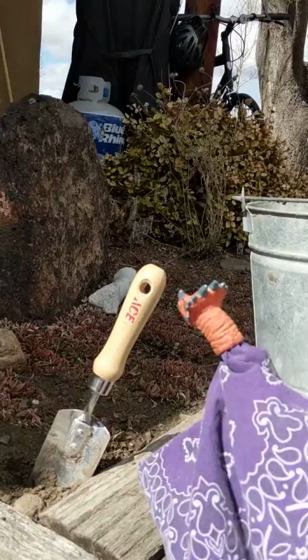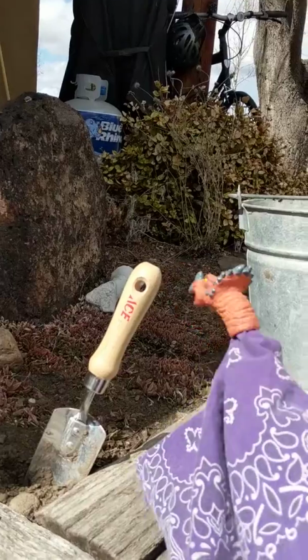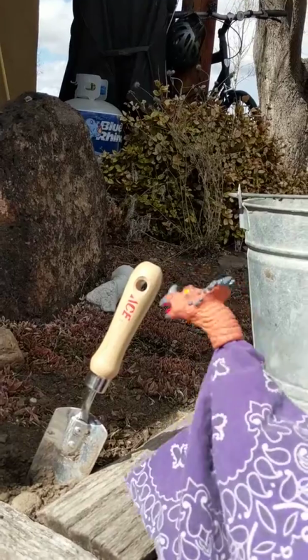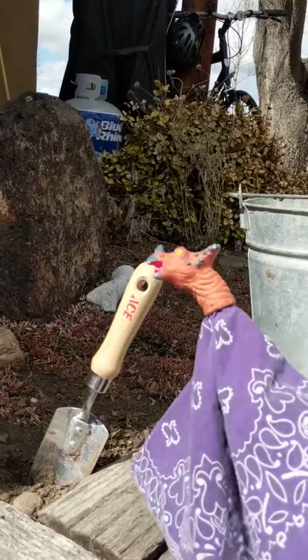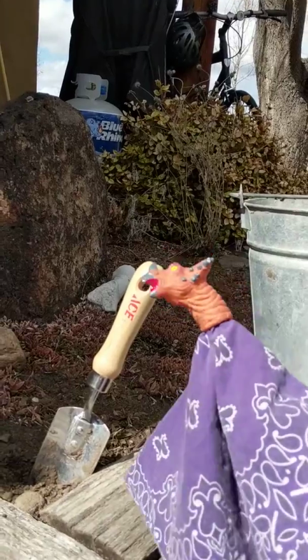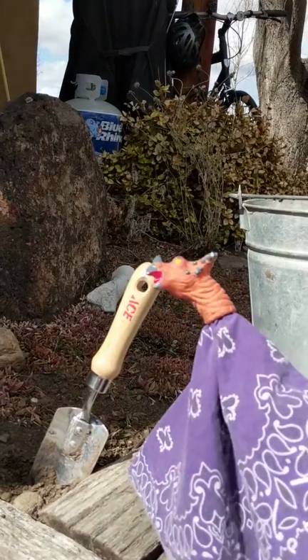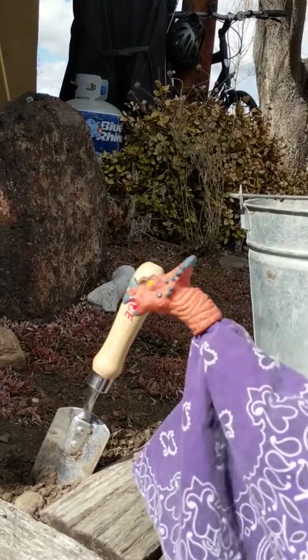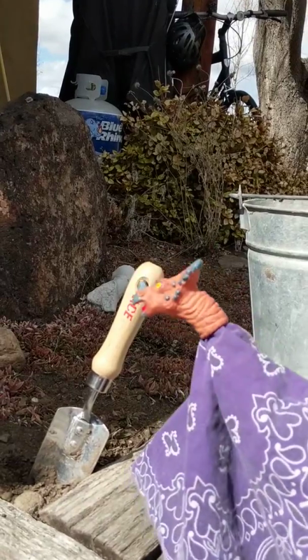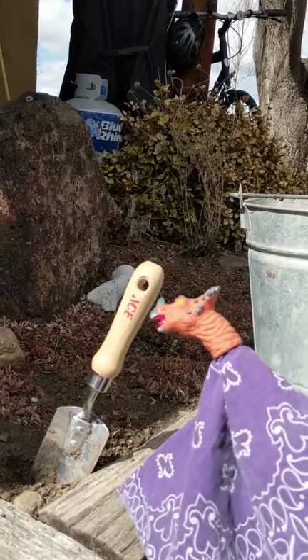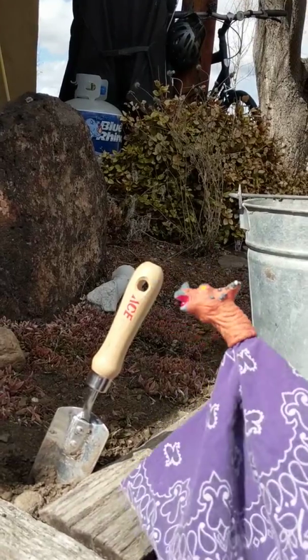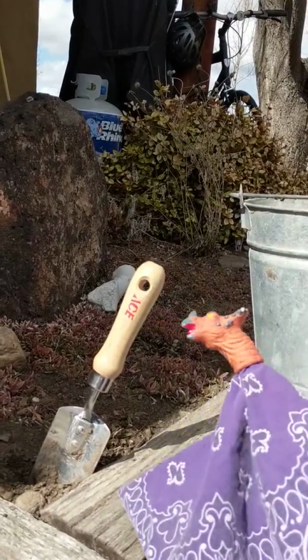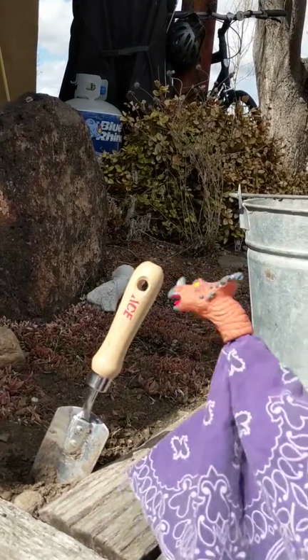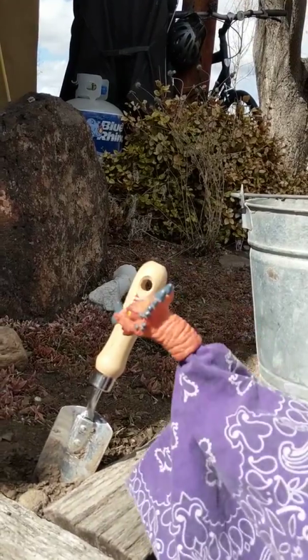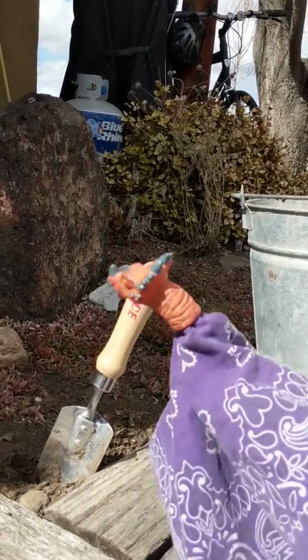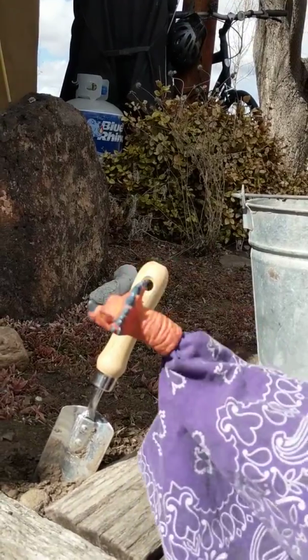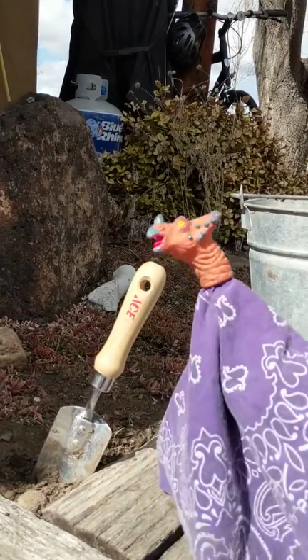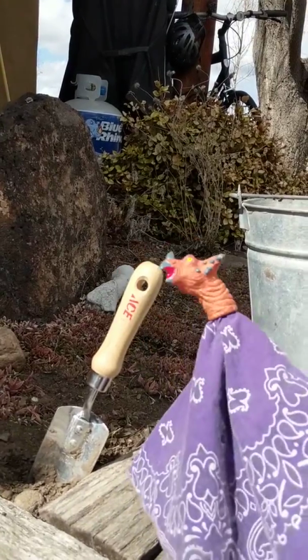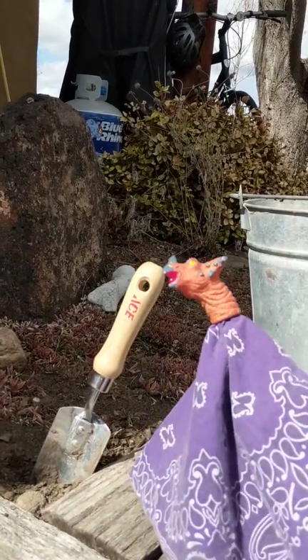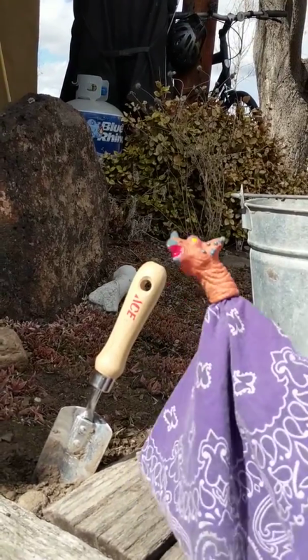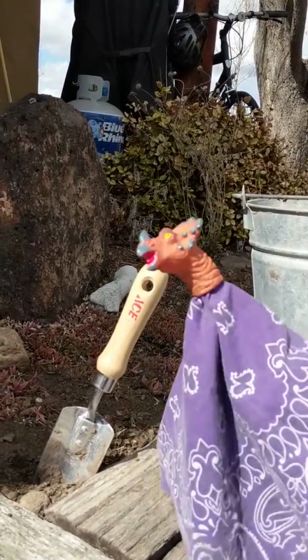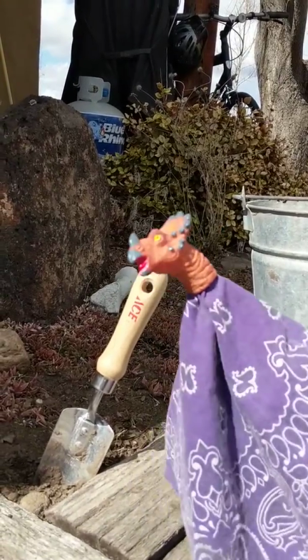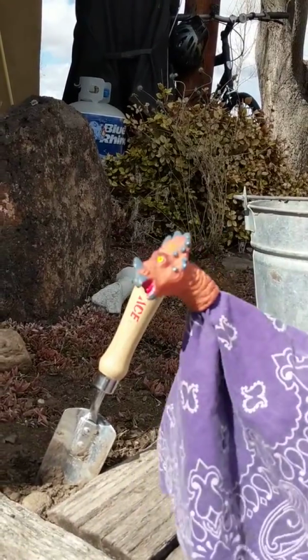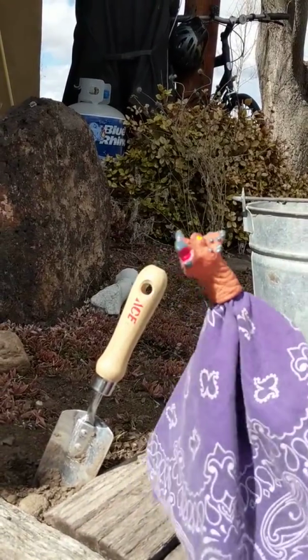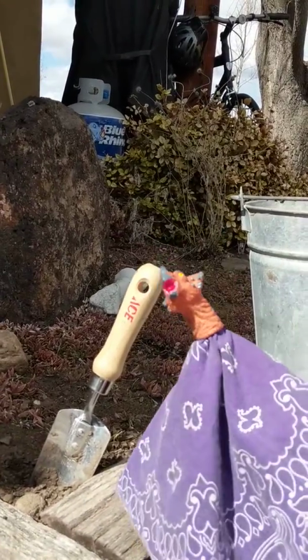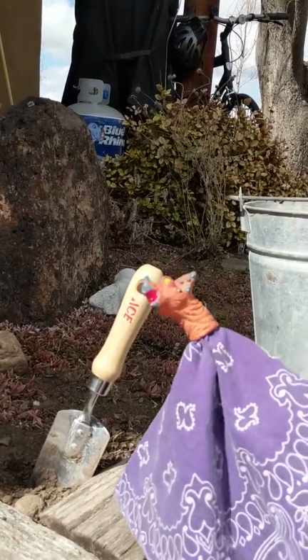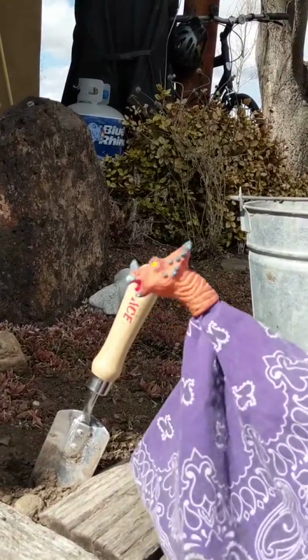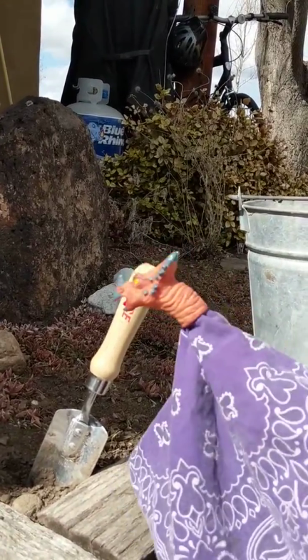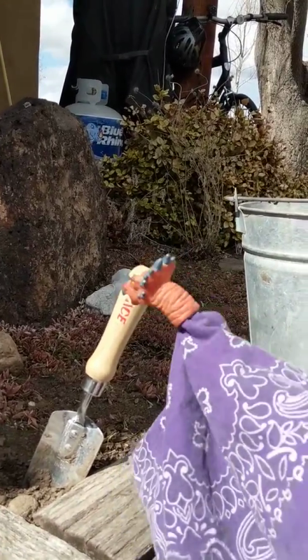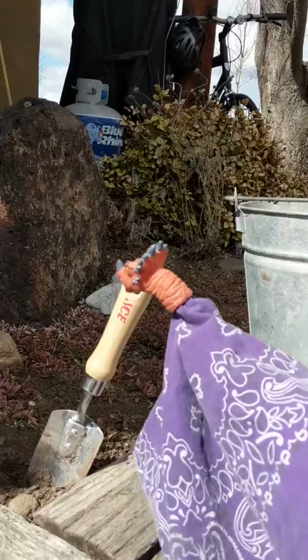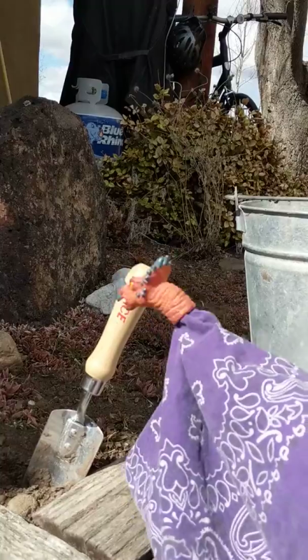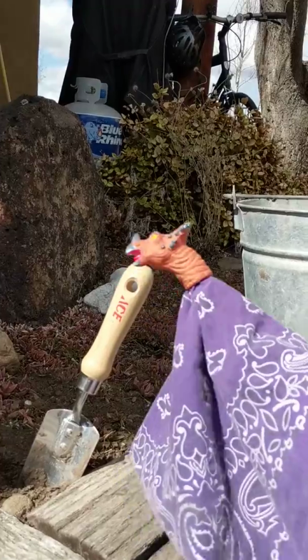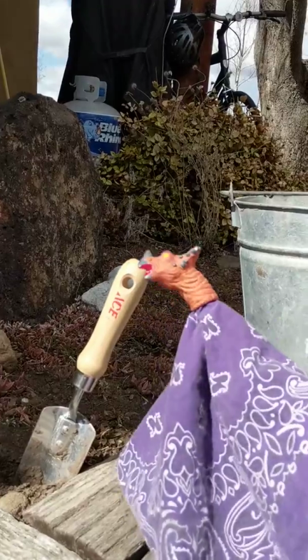Oh dum-da-da-dee, I'm workin' with the soil, gettin' all the gardens ready for the spring!